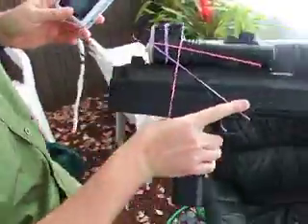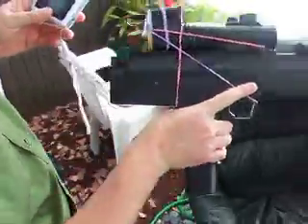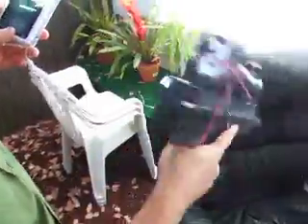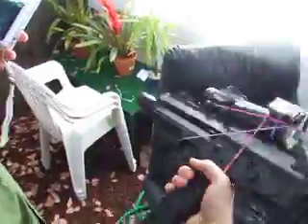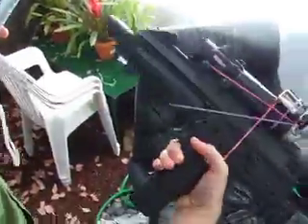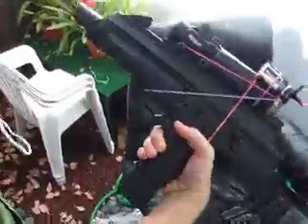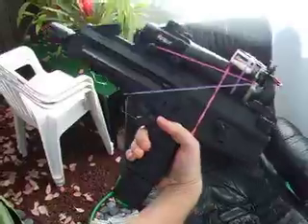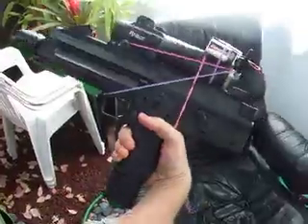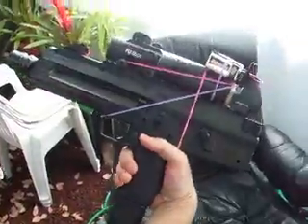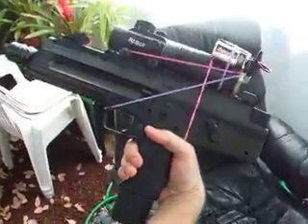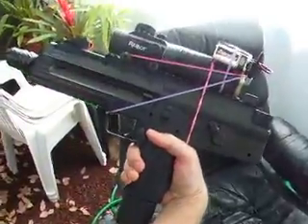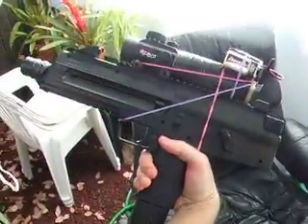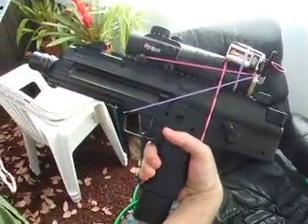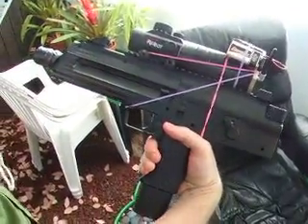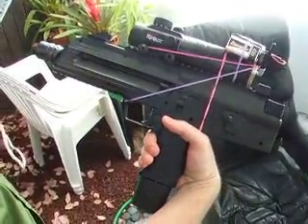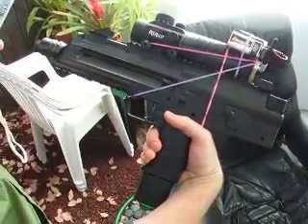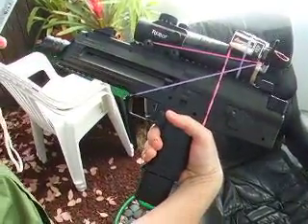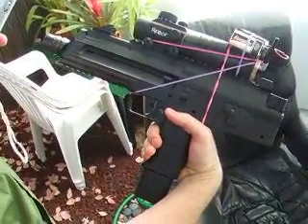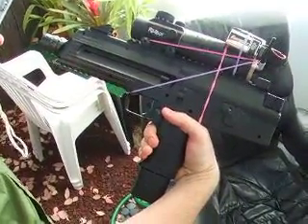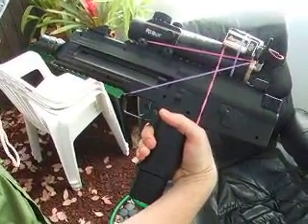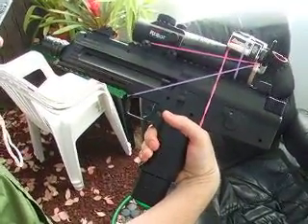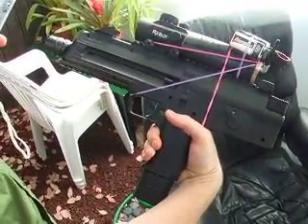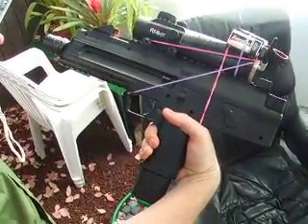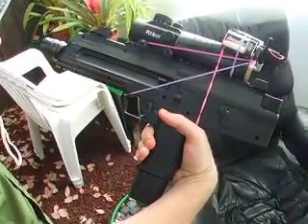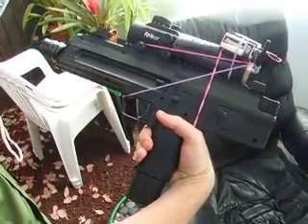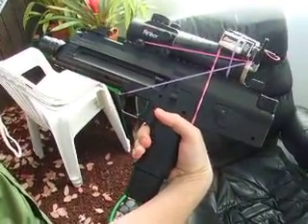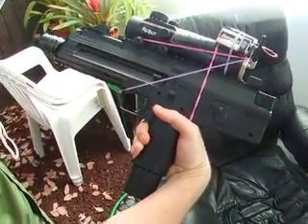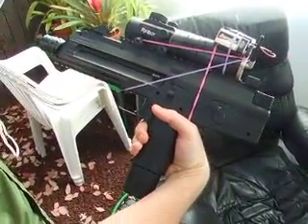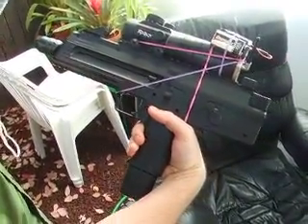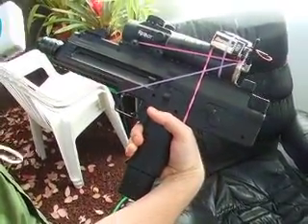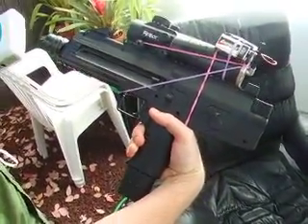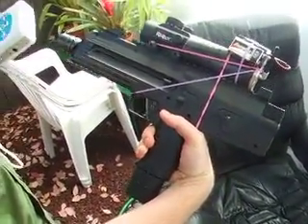Well, we all know what this is, right? Umar X Steel Storm Fully Automatic BB Submachine Gun.